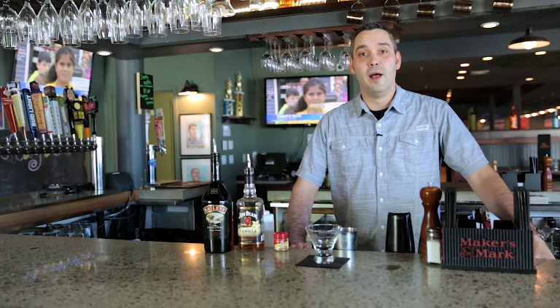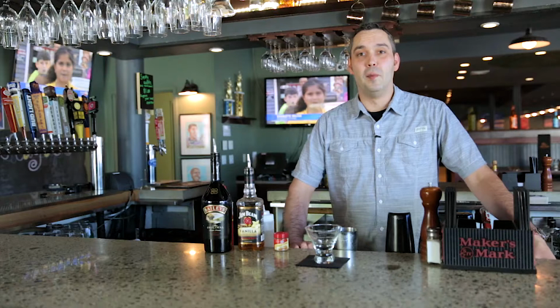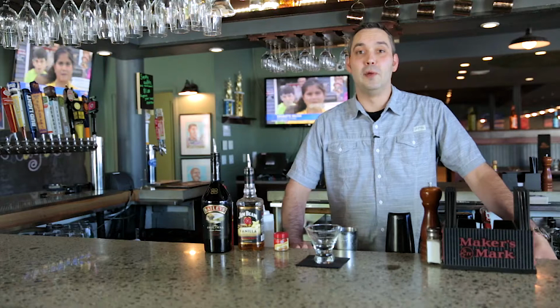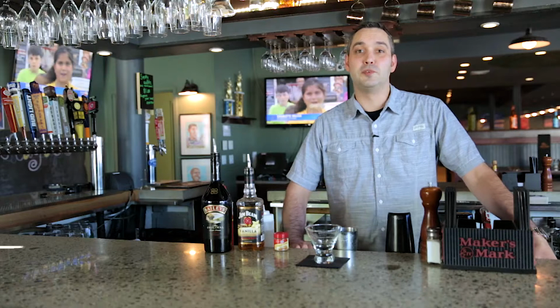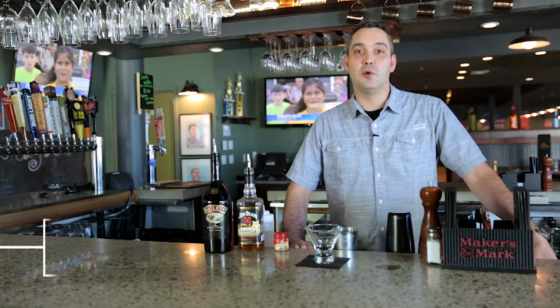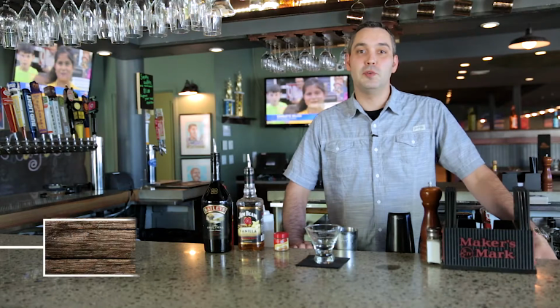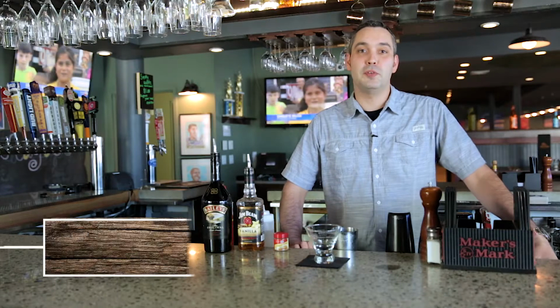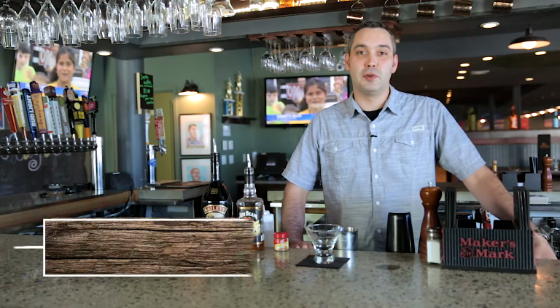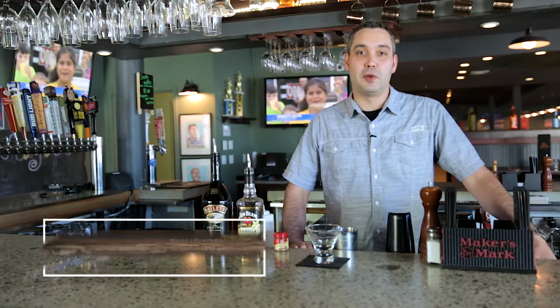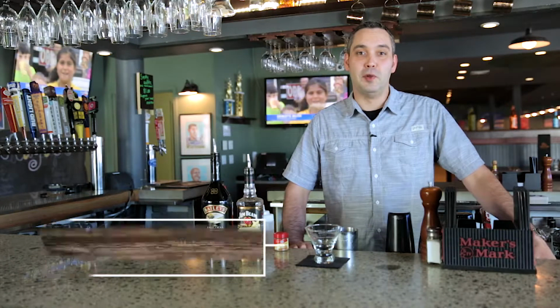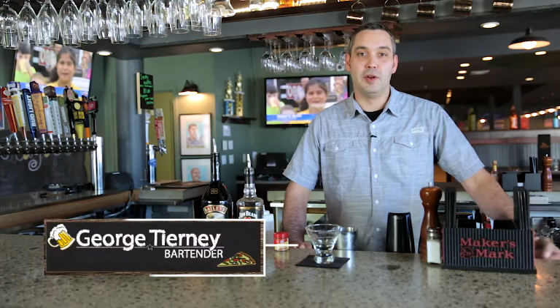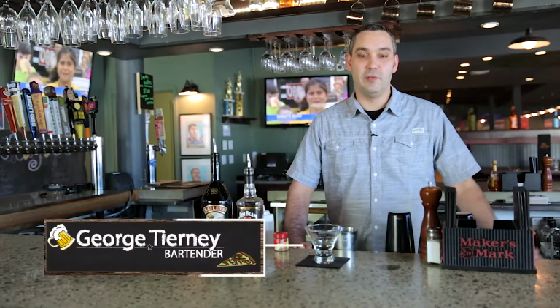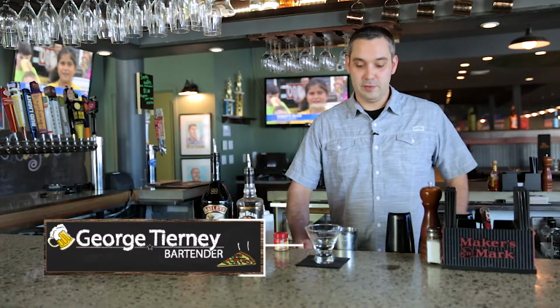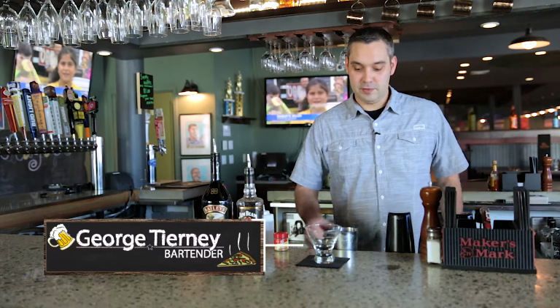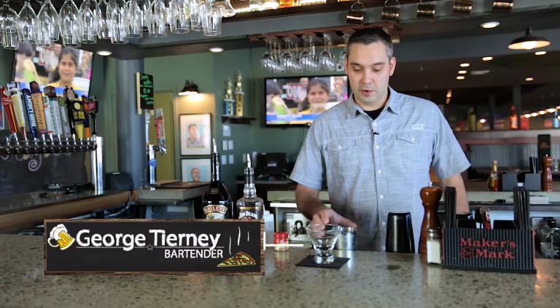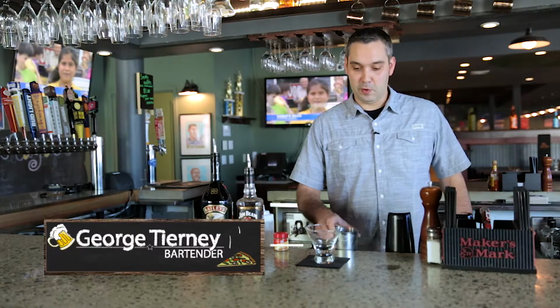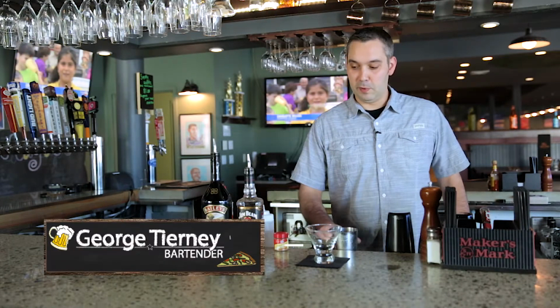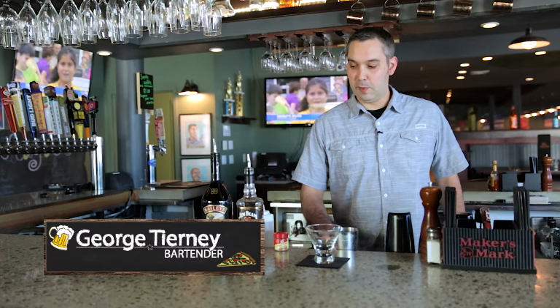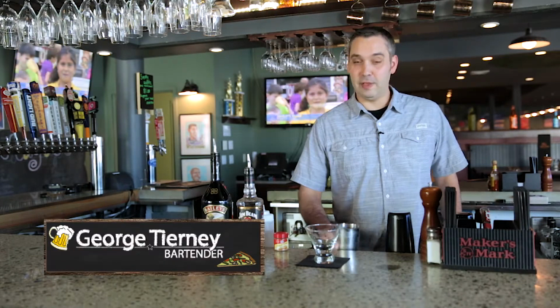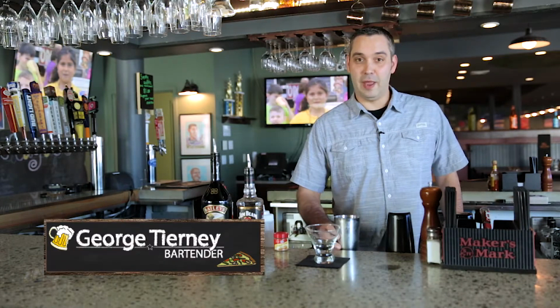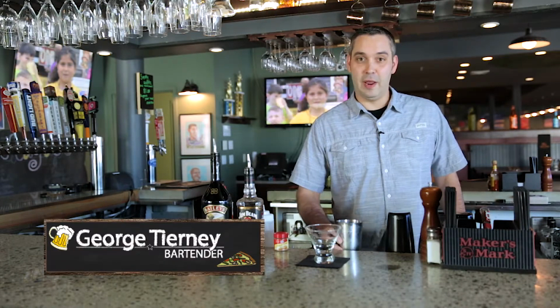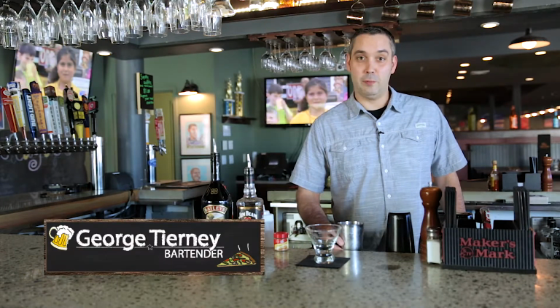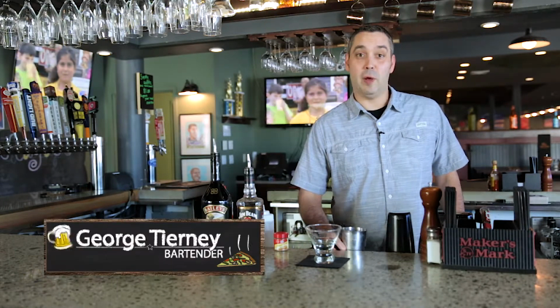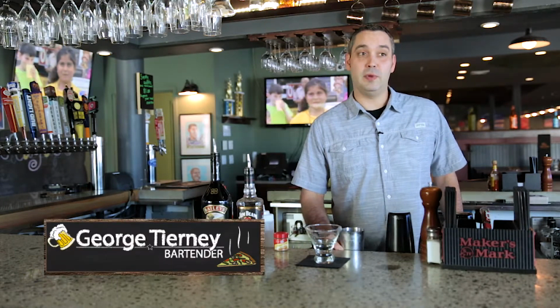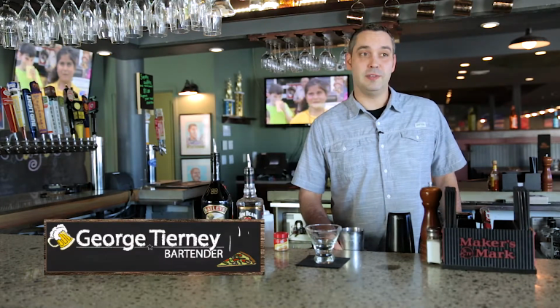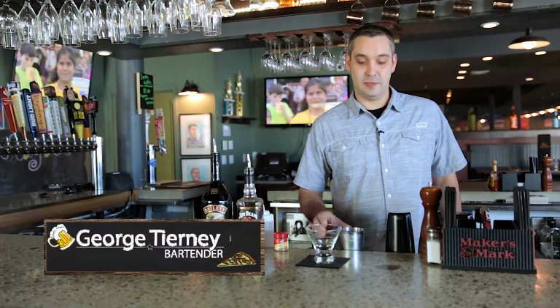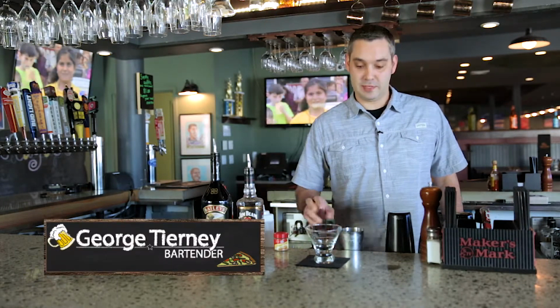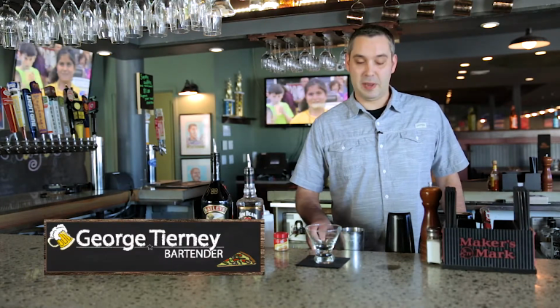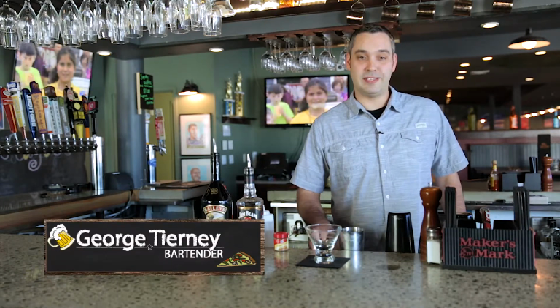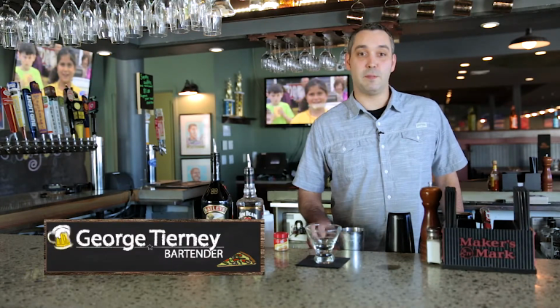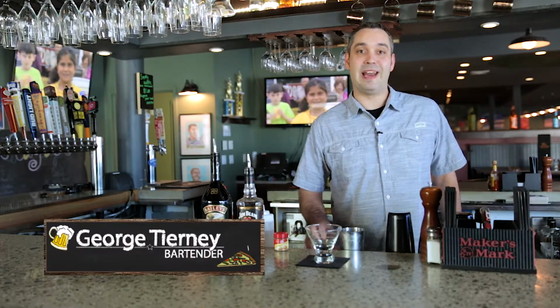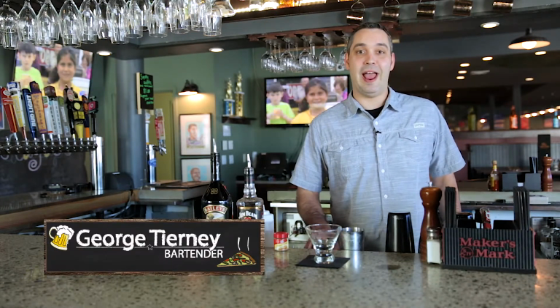Hi, my name is George here at The Community Oven. Today we're going to be making a pumpkin spiced Manhattan.